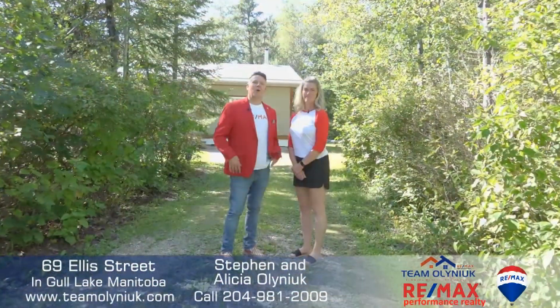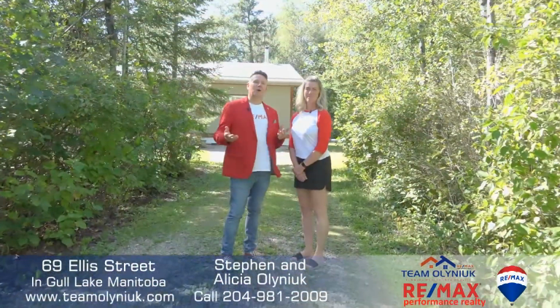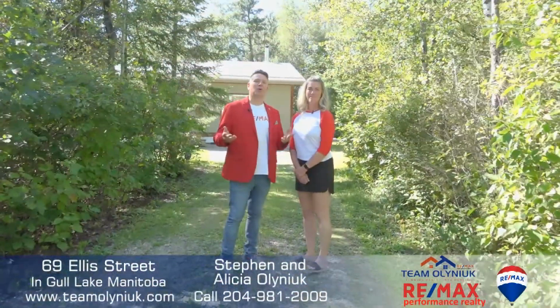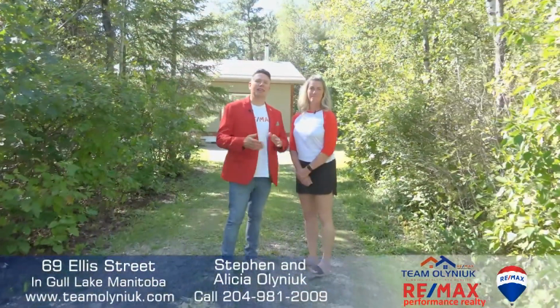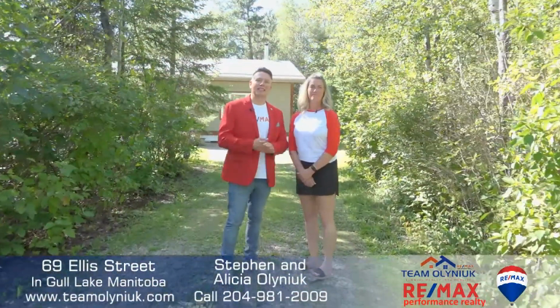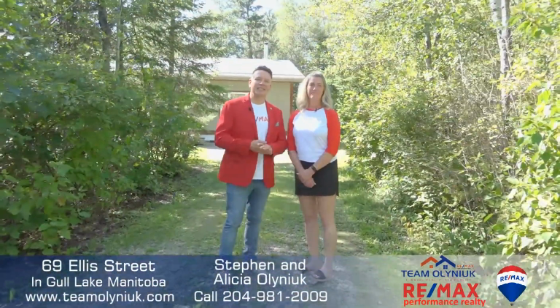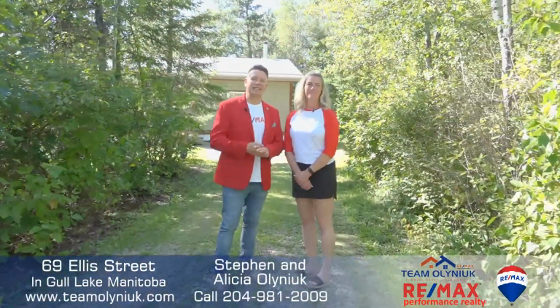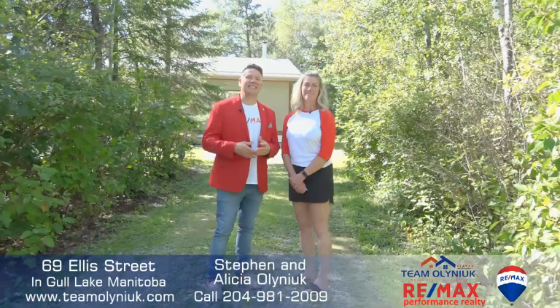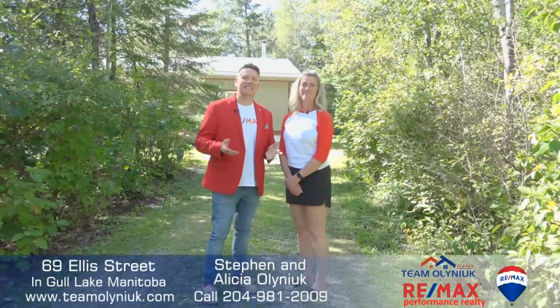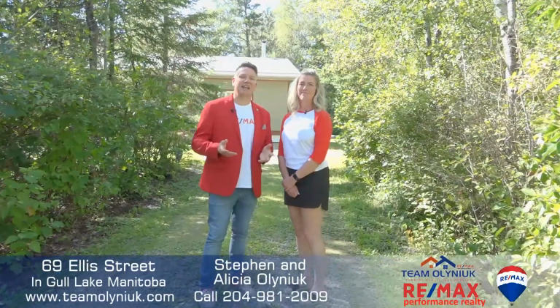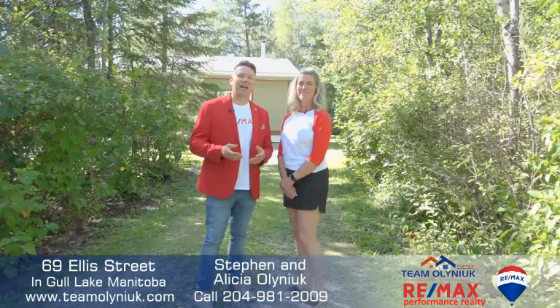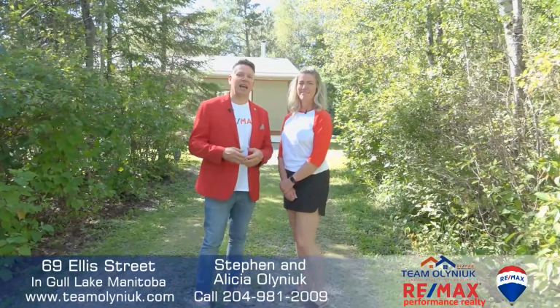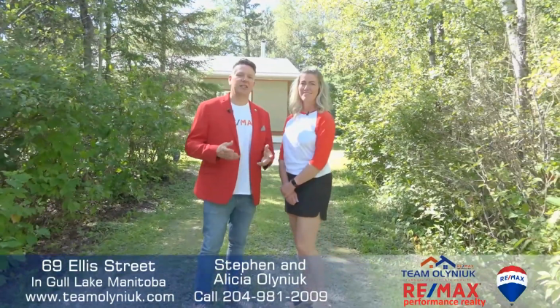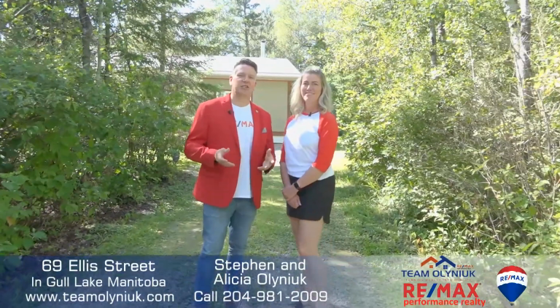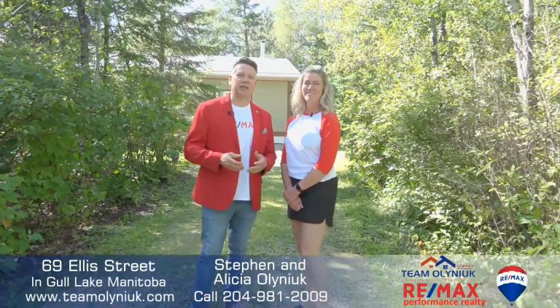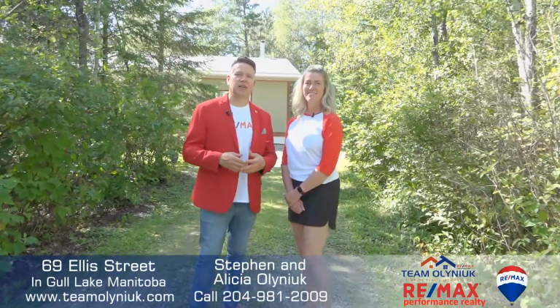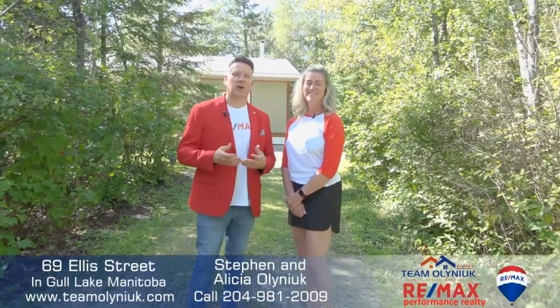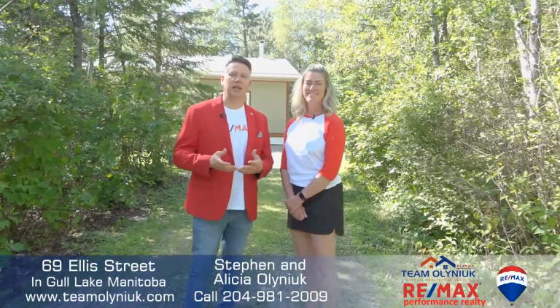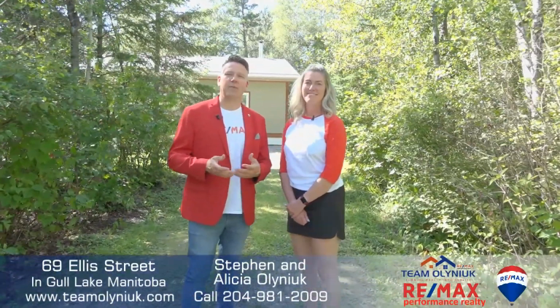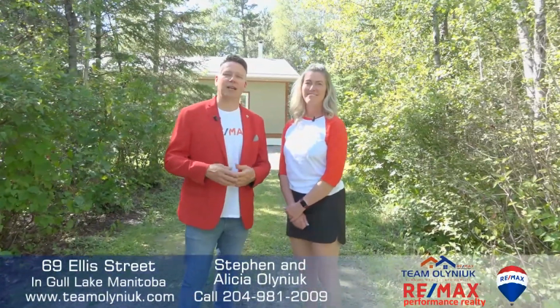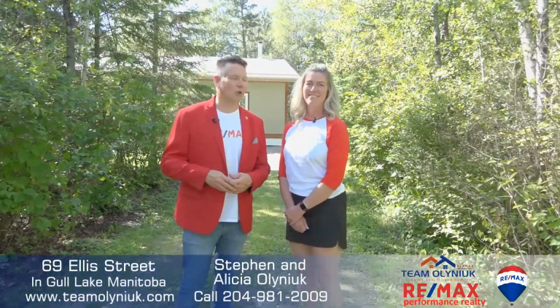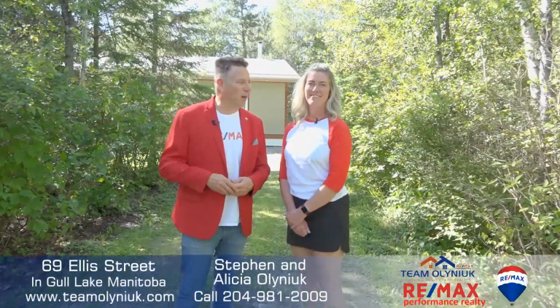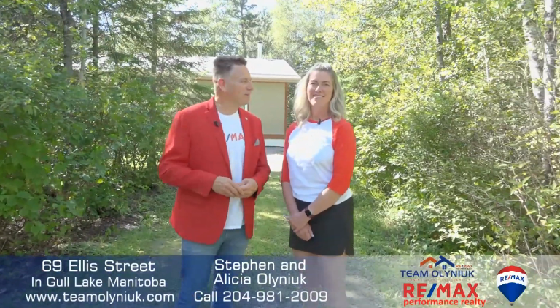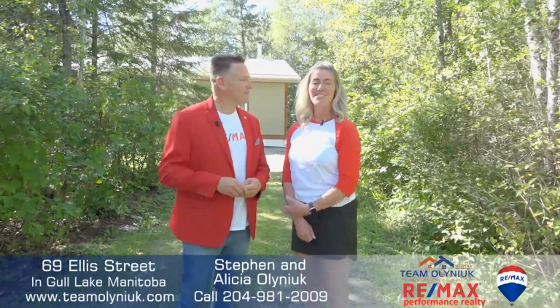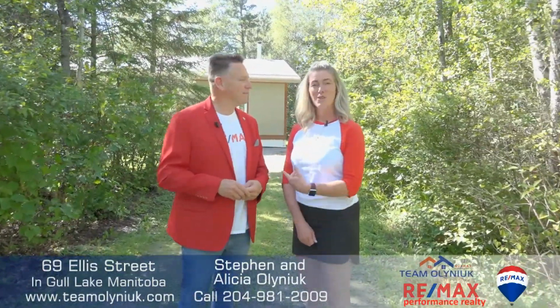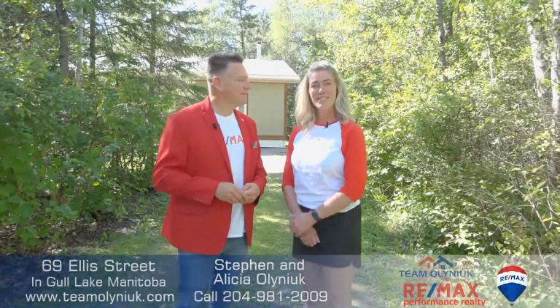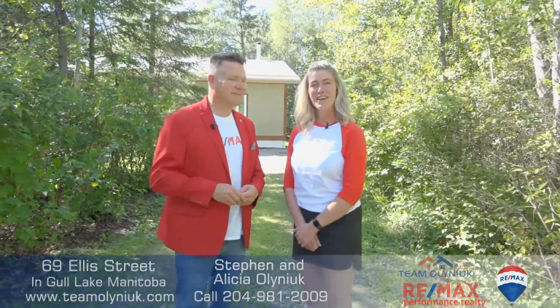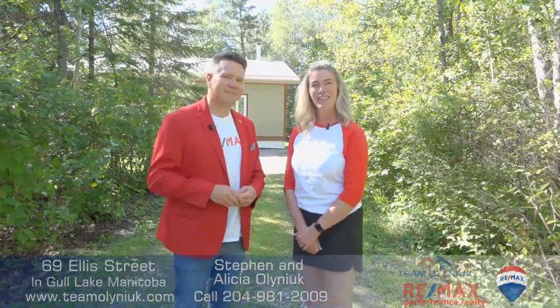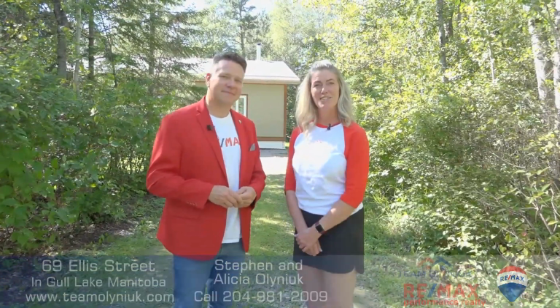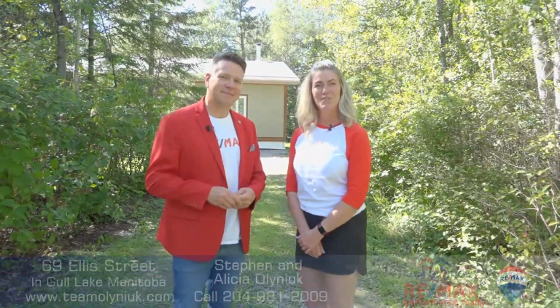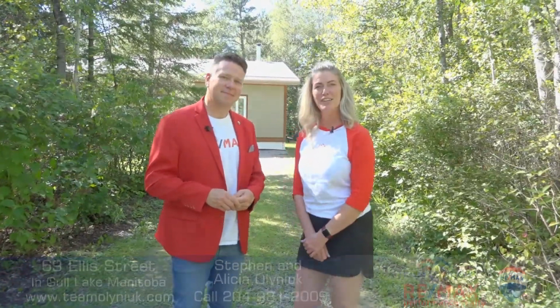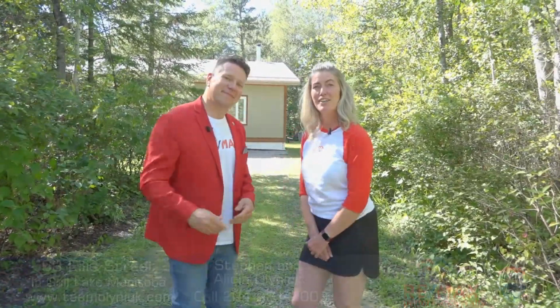Welcome to our latest listing at 69 Ellis Street in Goal Lake, Manitoba. Join us inside — let's go take a look.